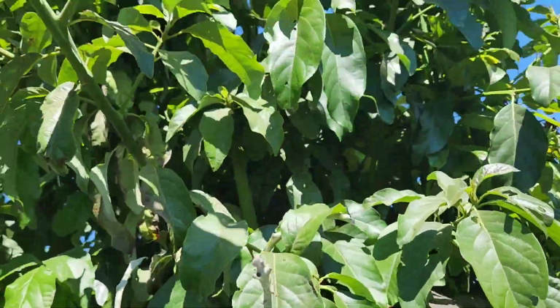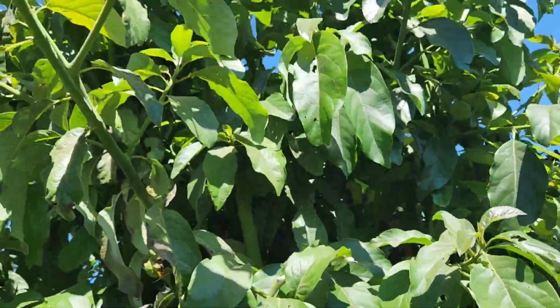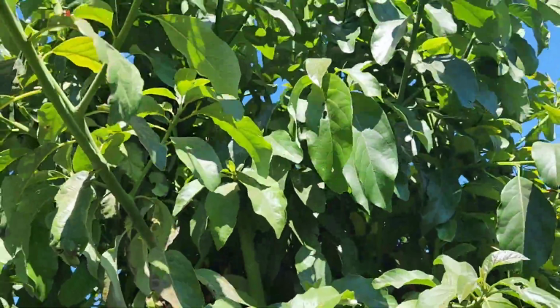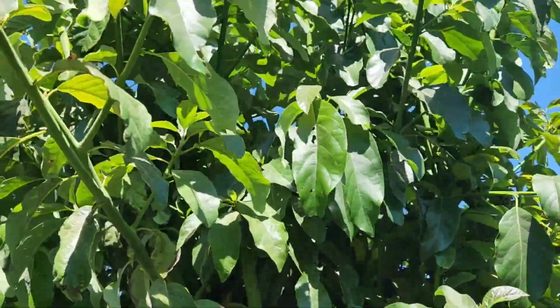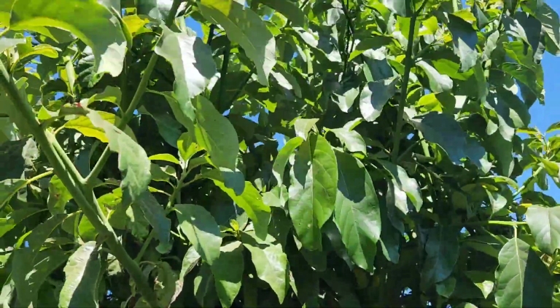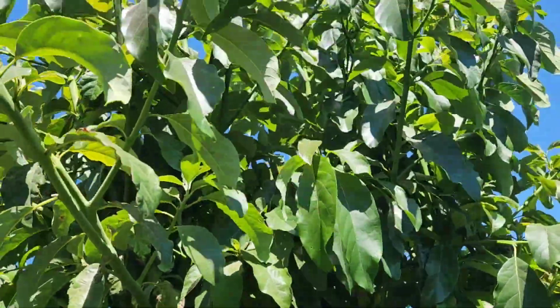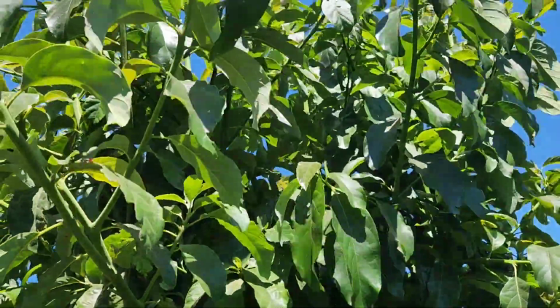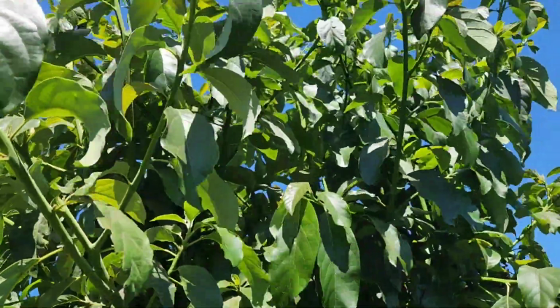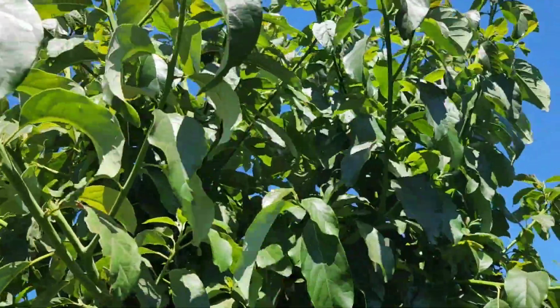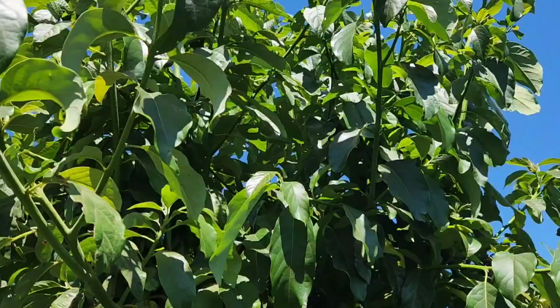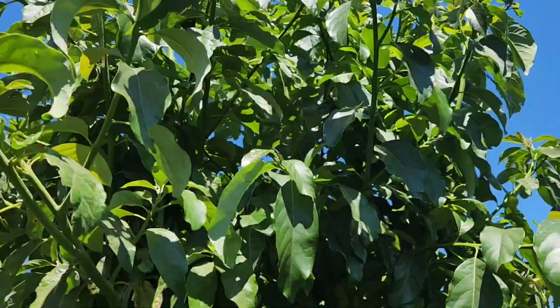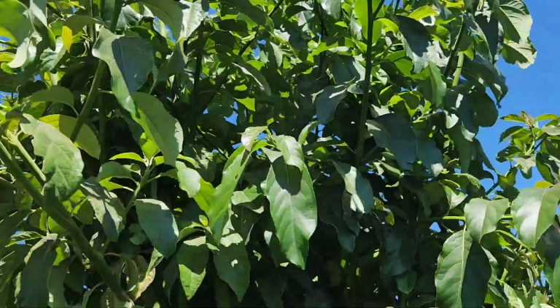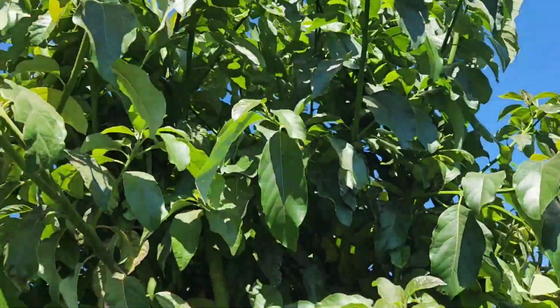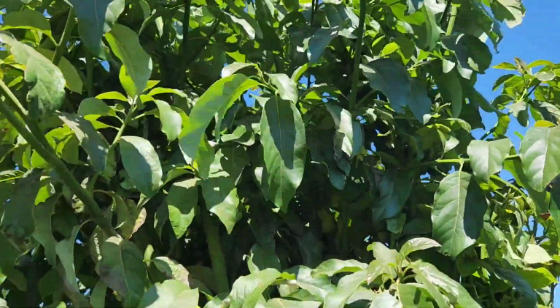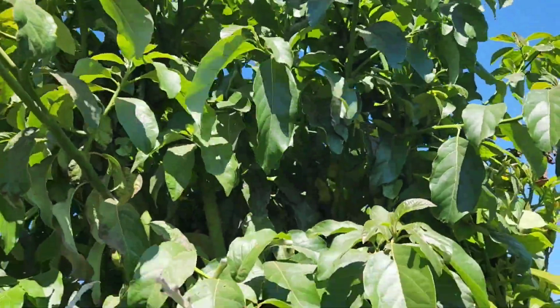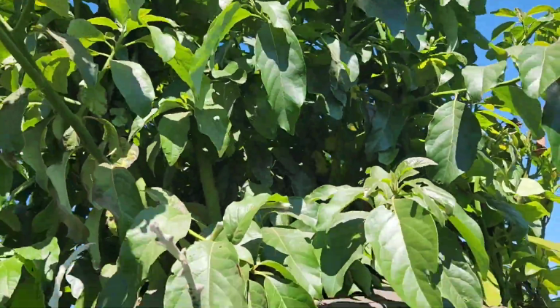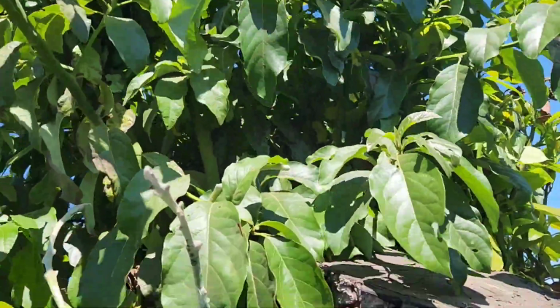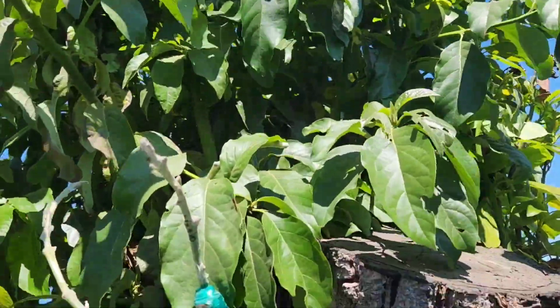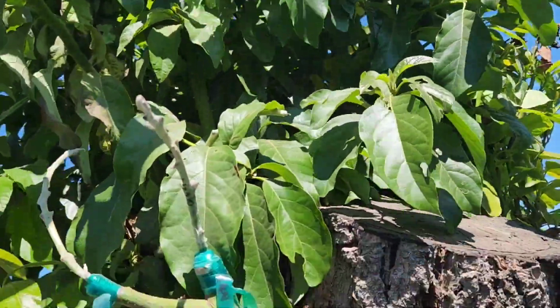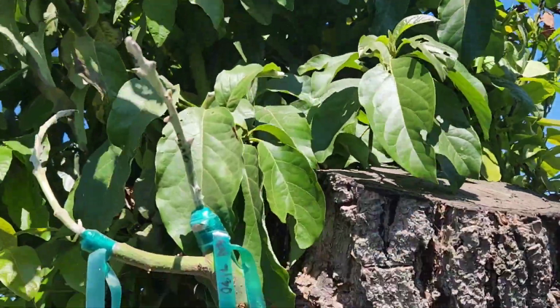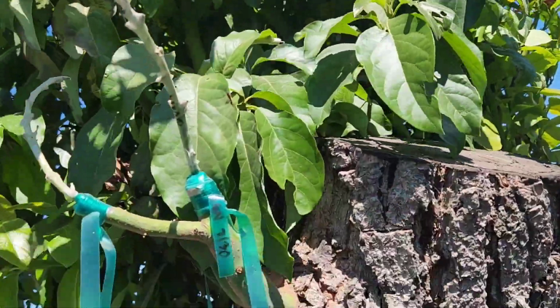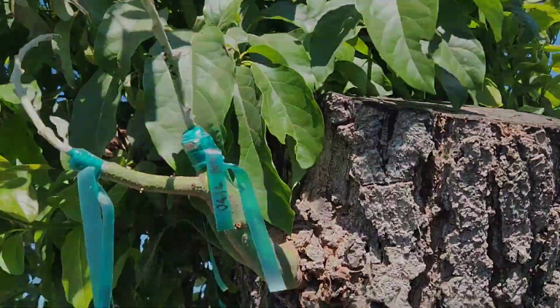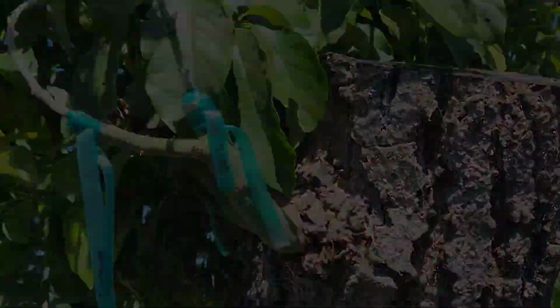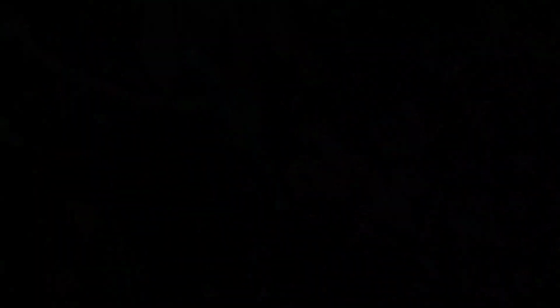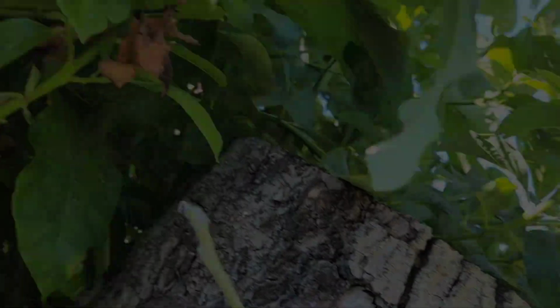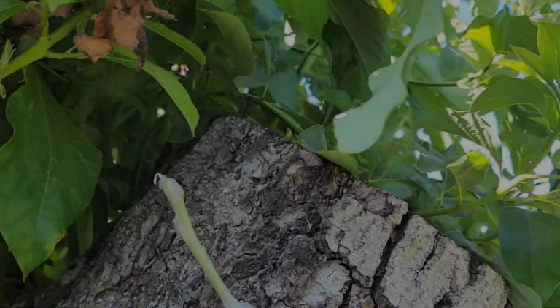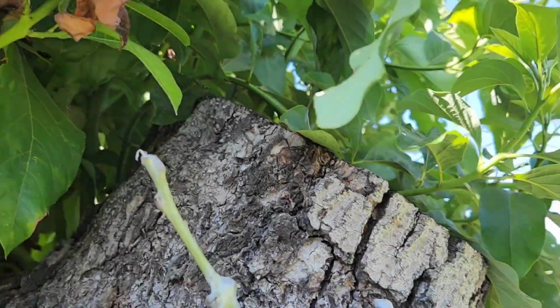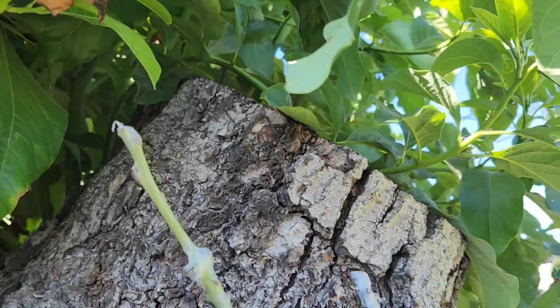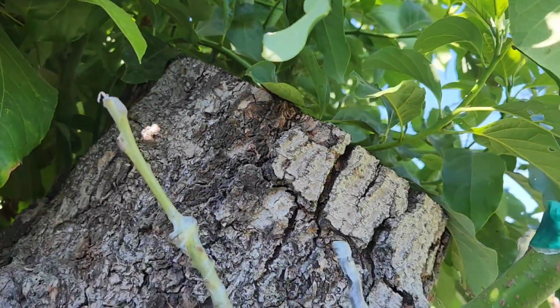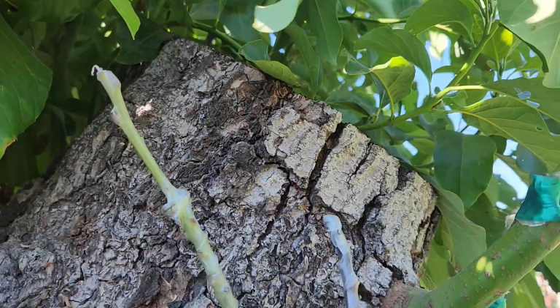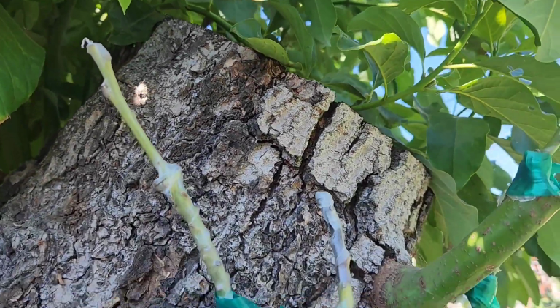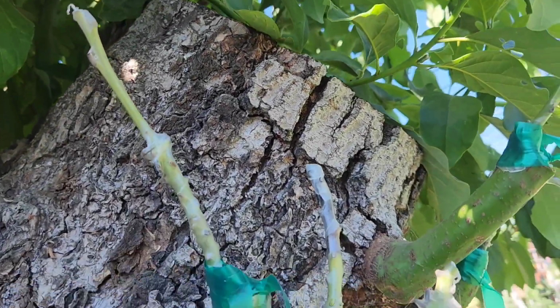So this is how the tree looks like right now so far. It's going pretty well.